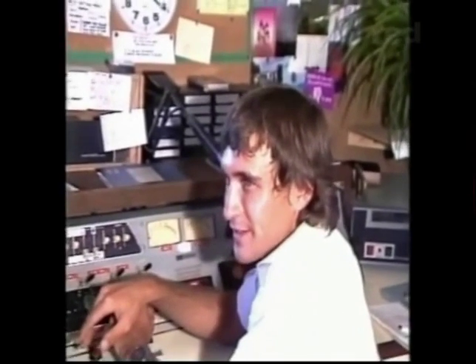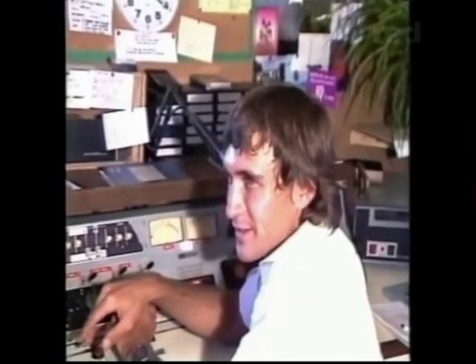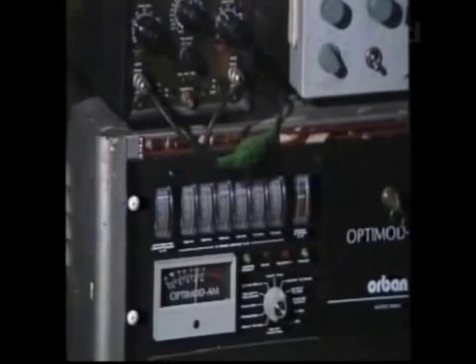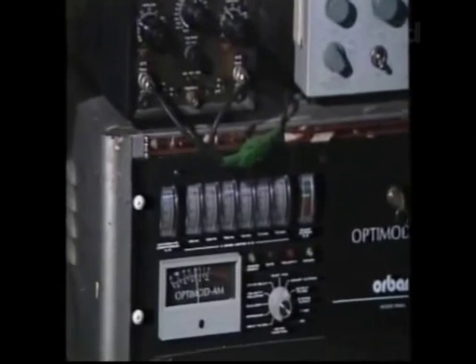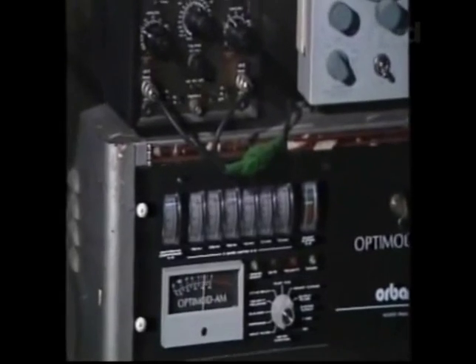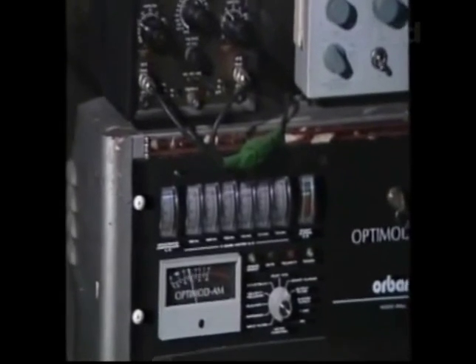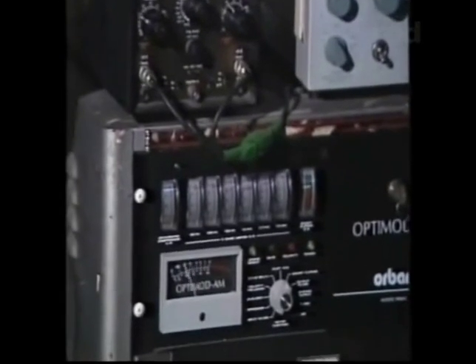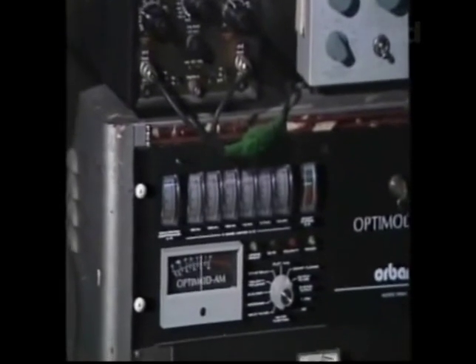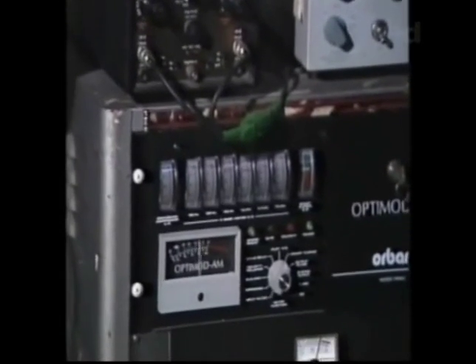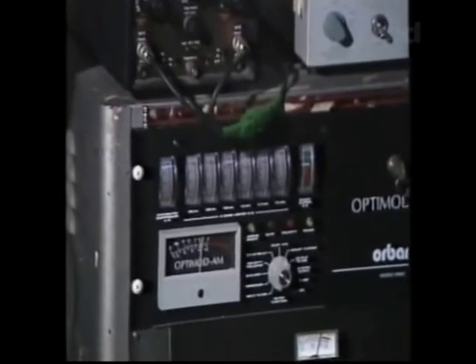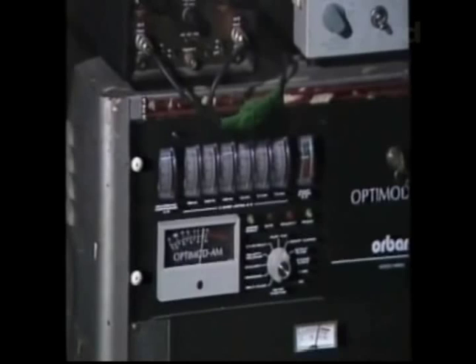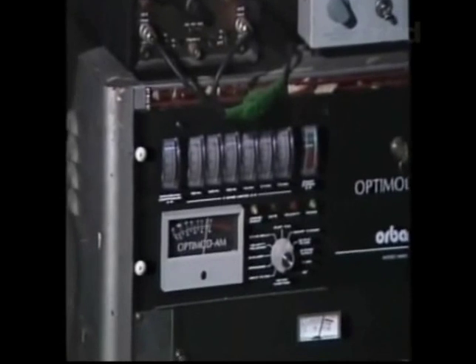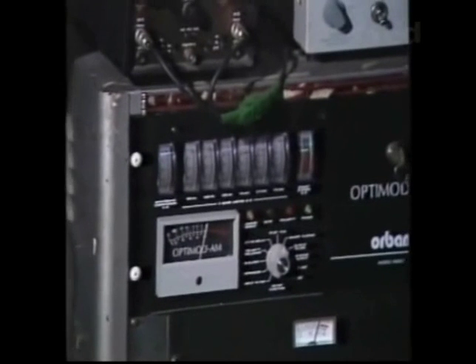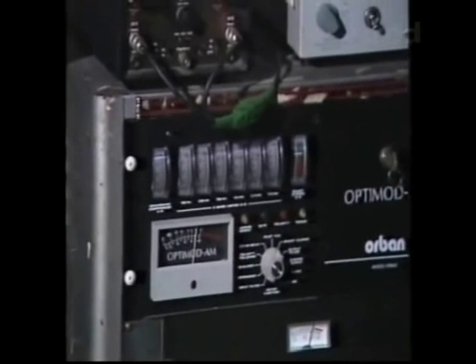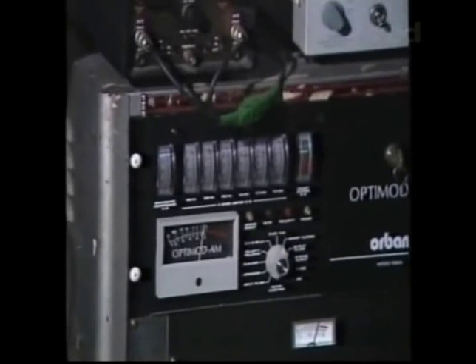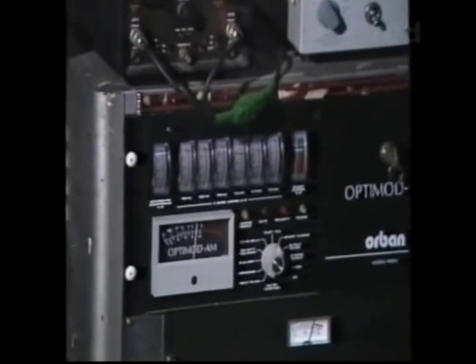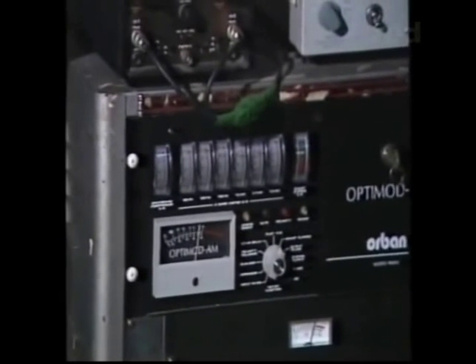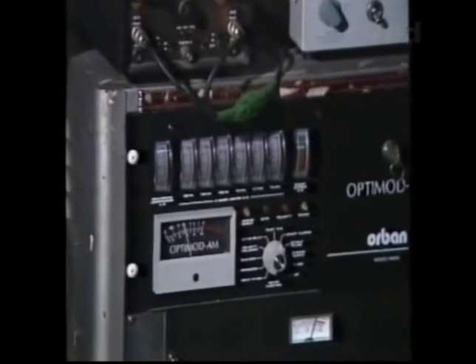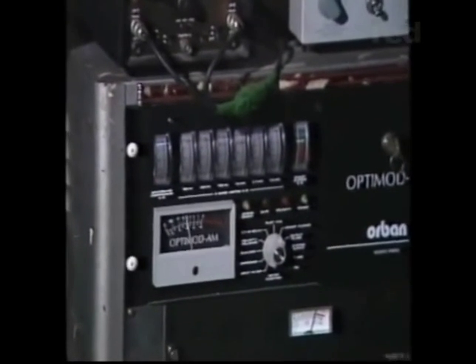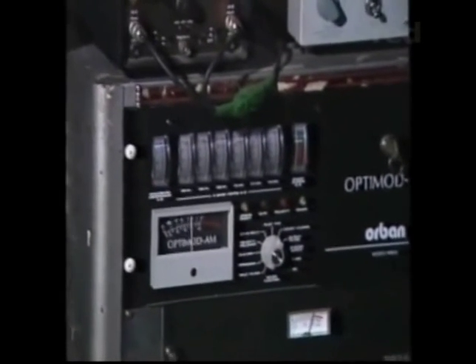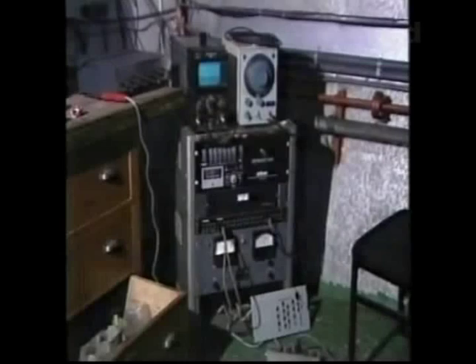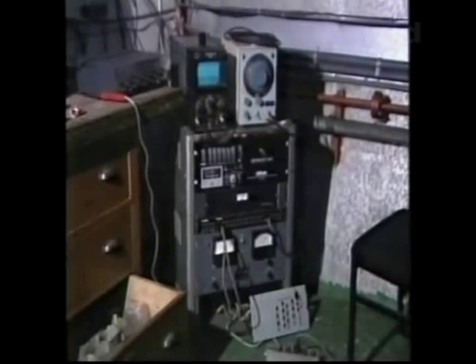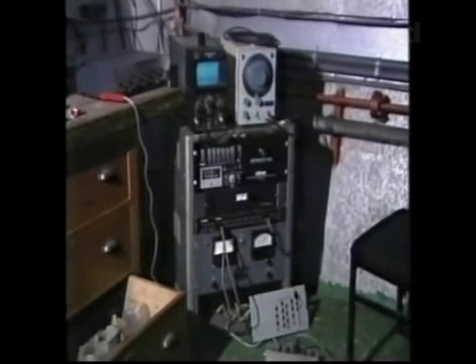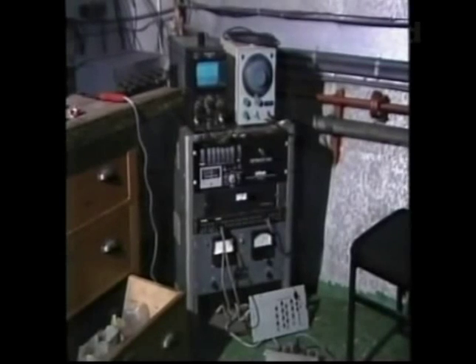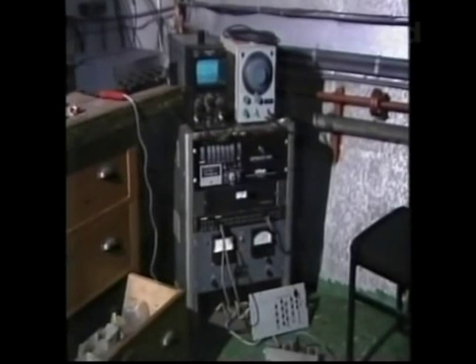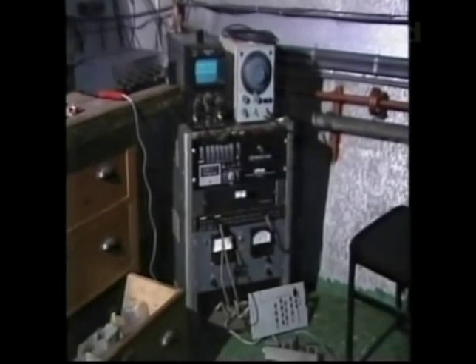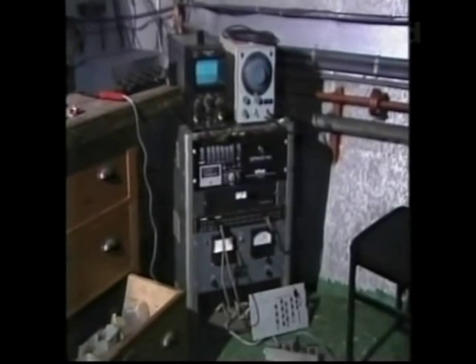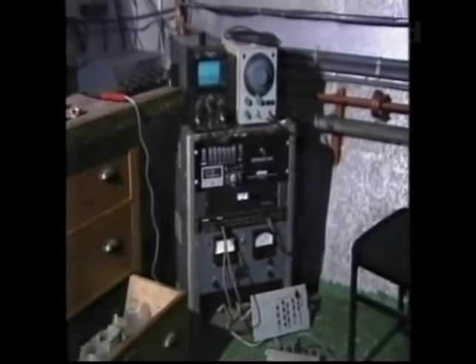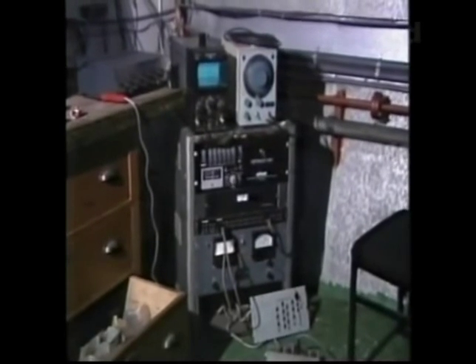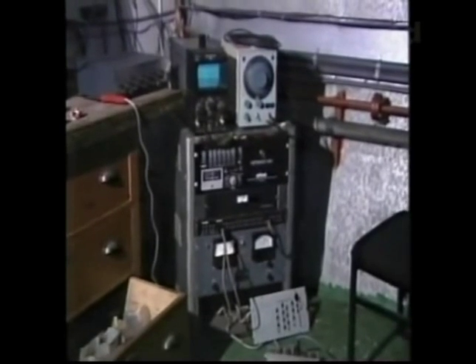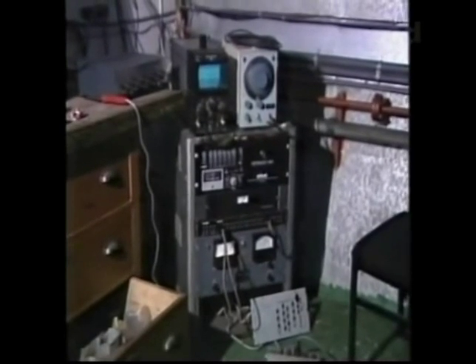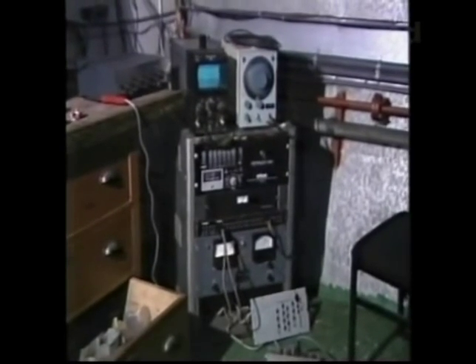That's the advantage of having the black box called the OptiMod. It's a magic box to a lot of people. Everybody has something similar to it, but a lot of people think OptiMod's the best.